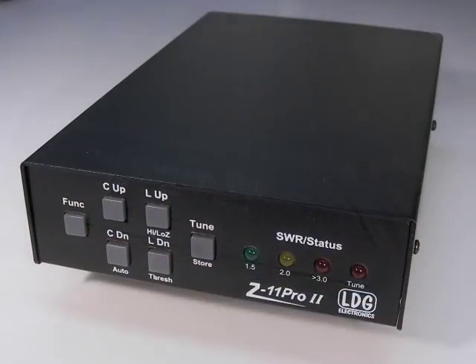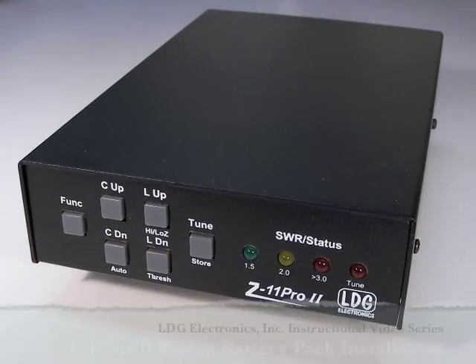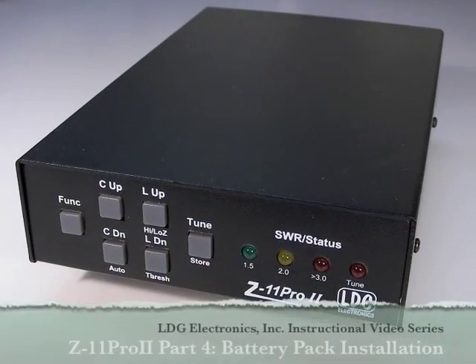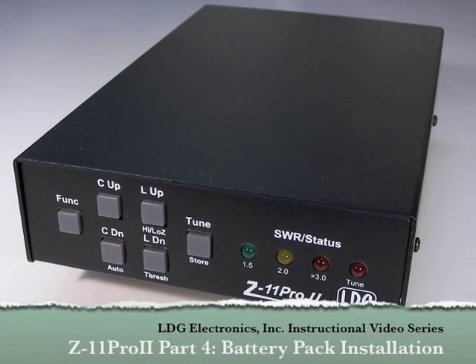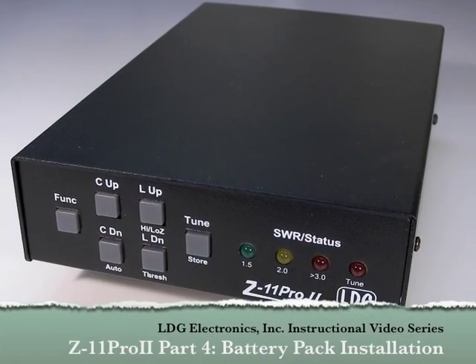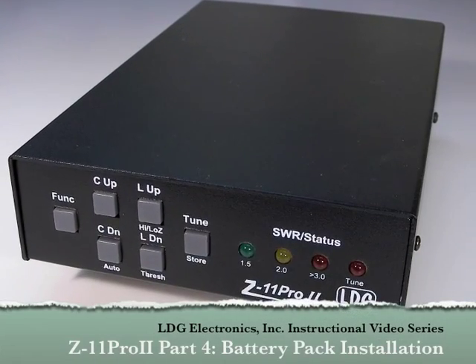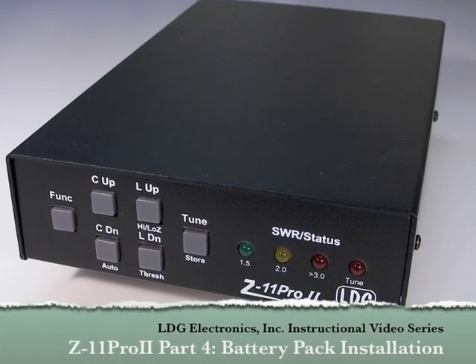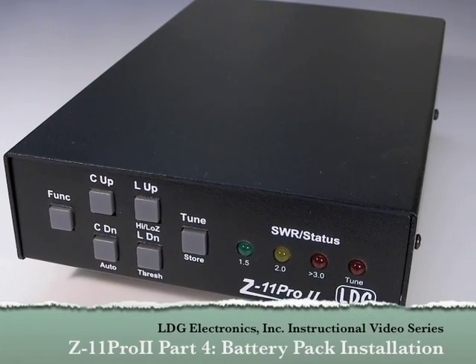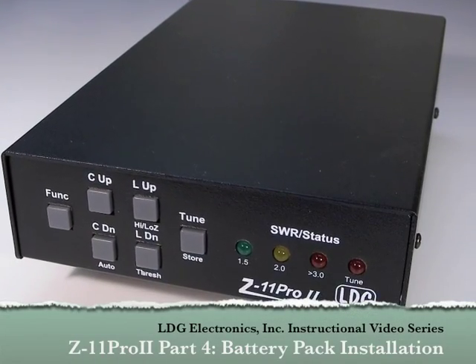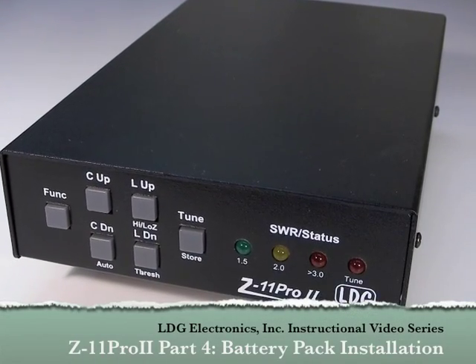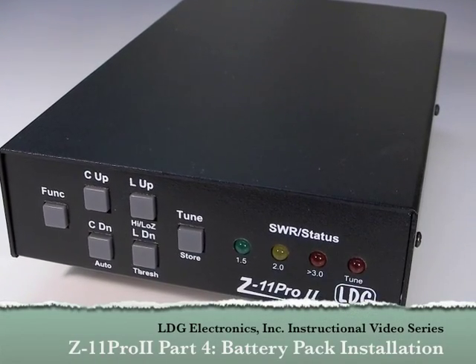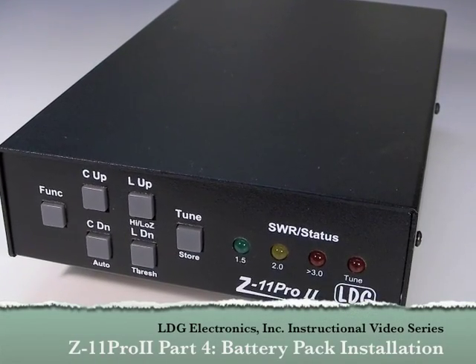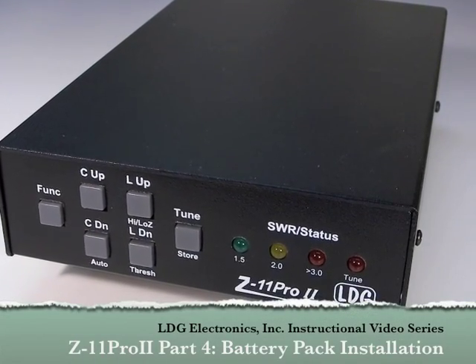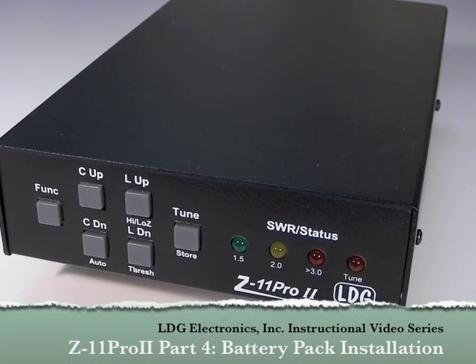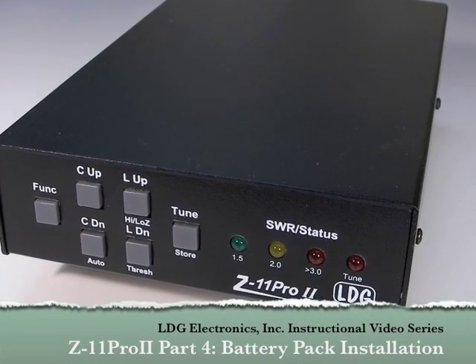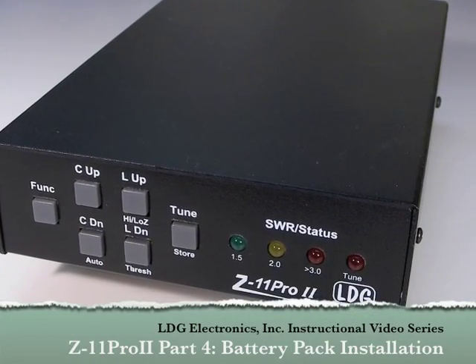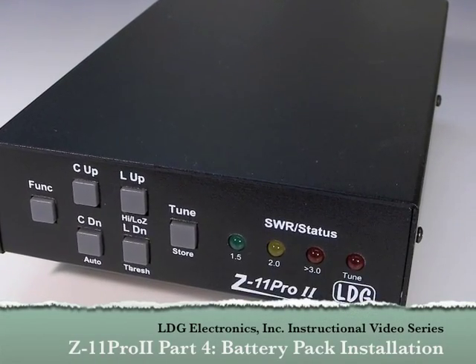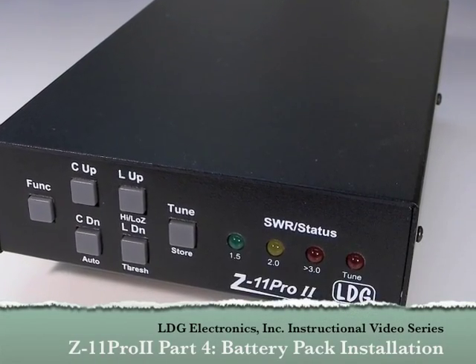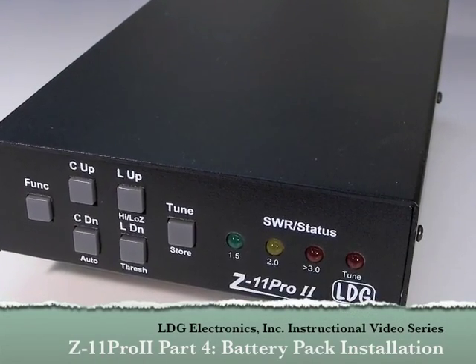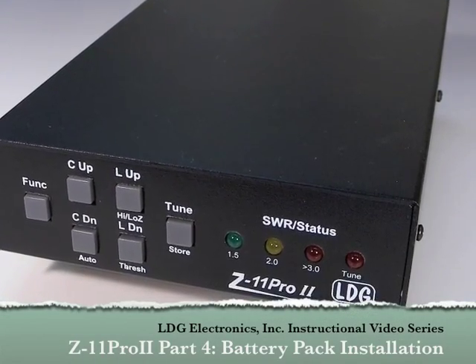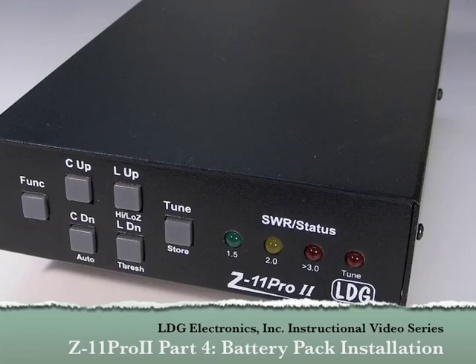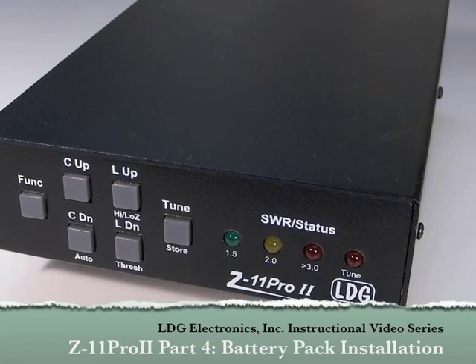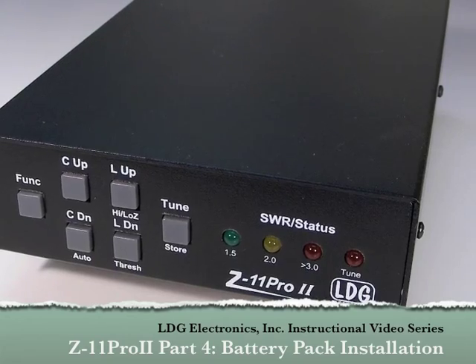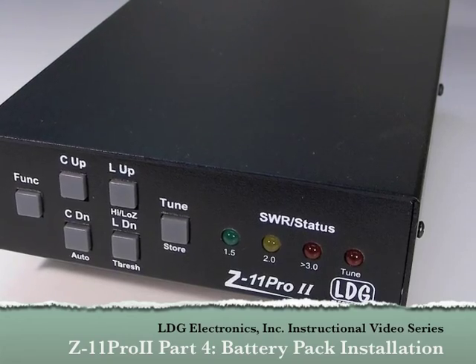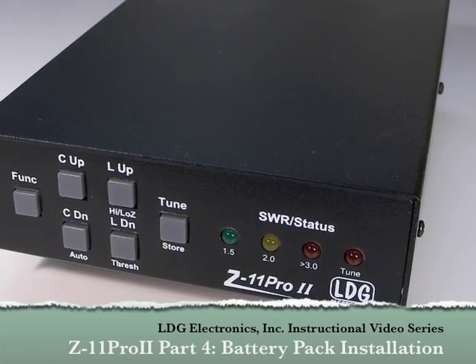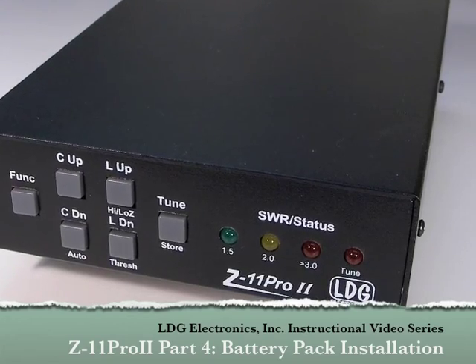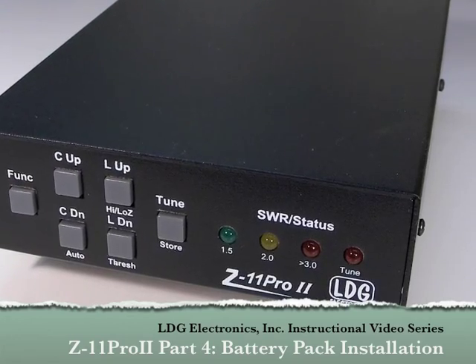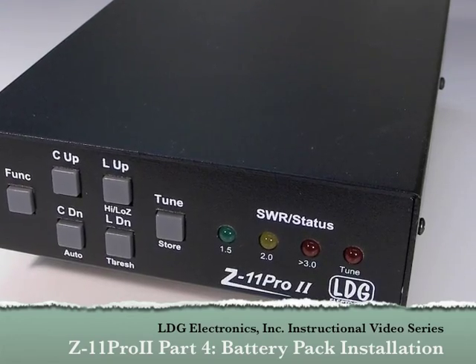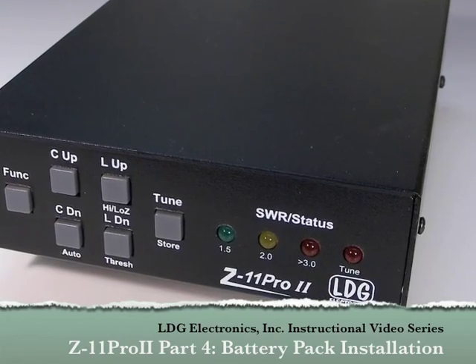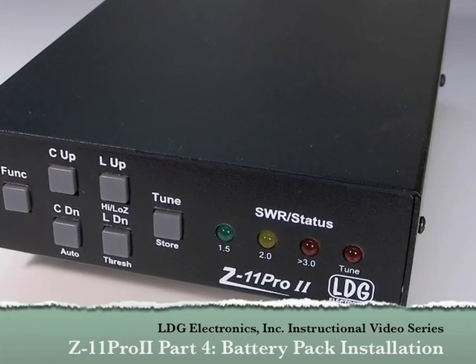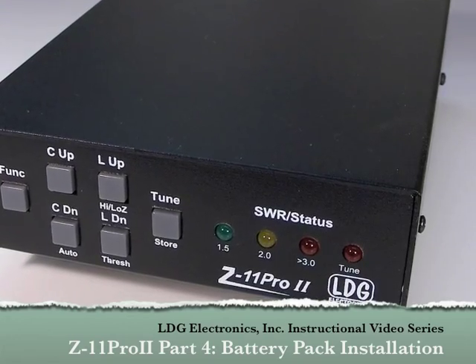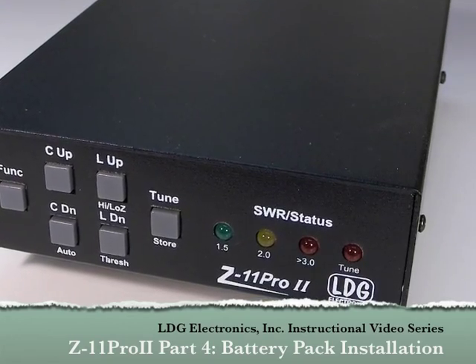Hello, and thanks for purchasing the LDG Electronics Z11 Pro 2 100-Watt Automatic Antenna Tuner.